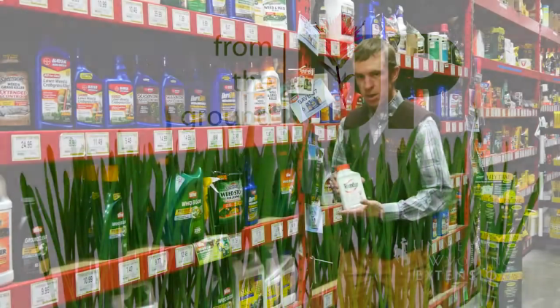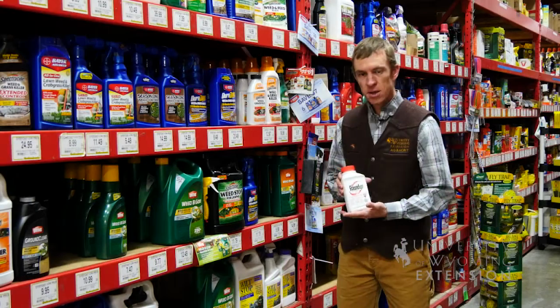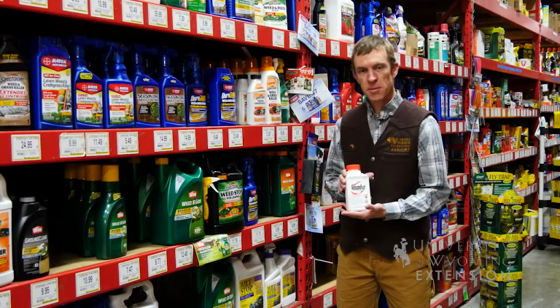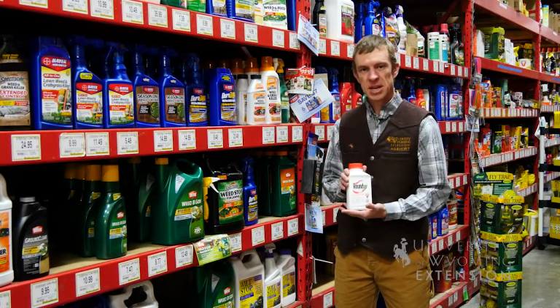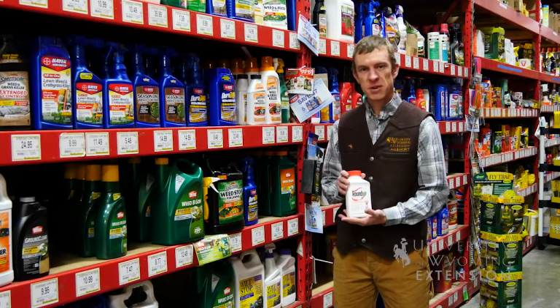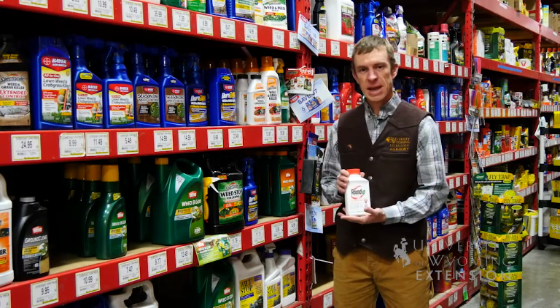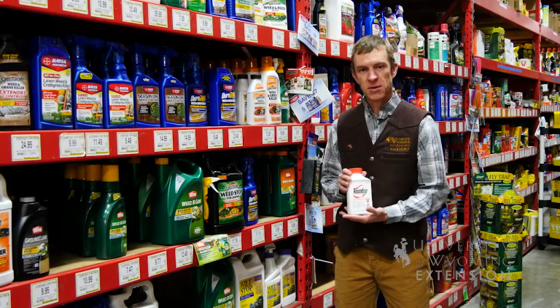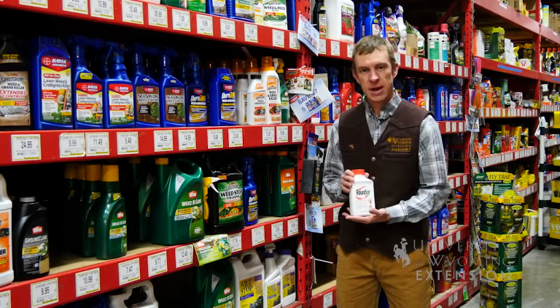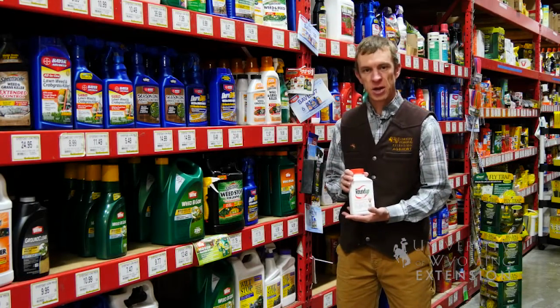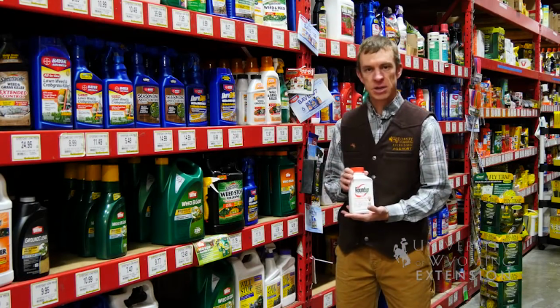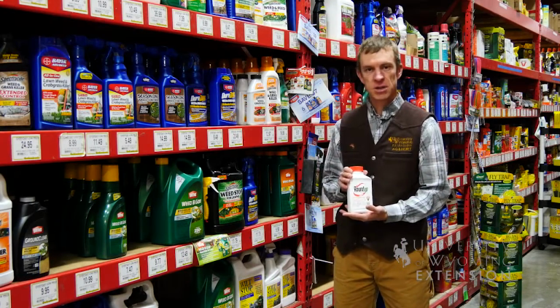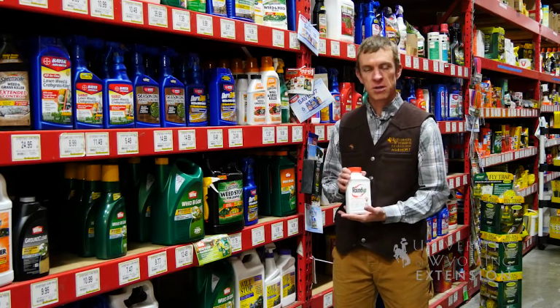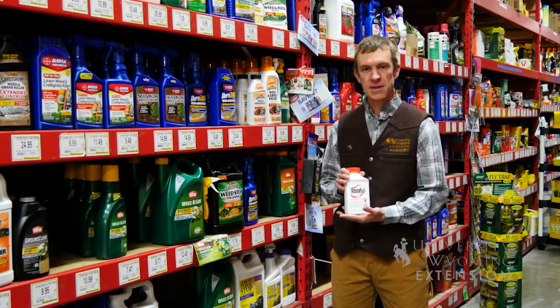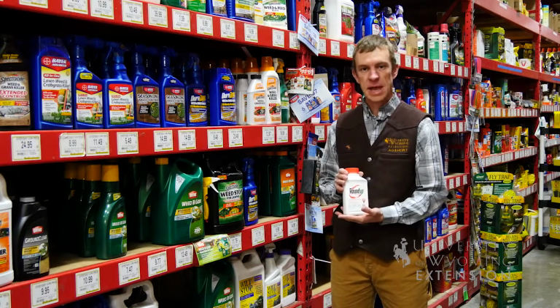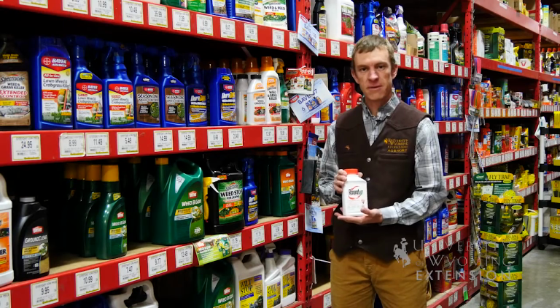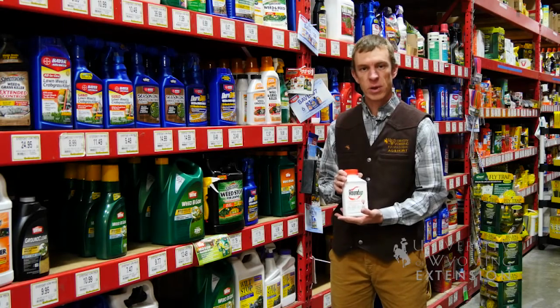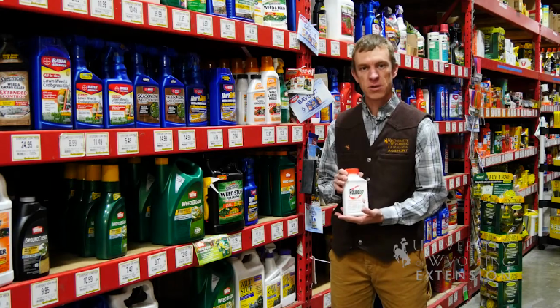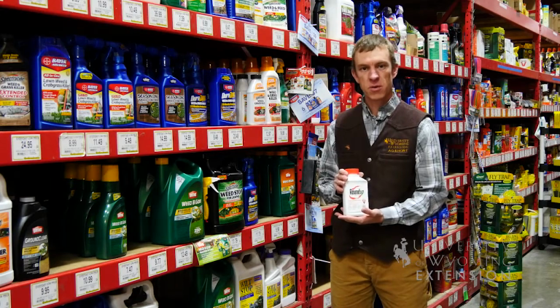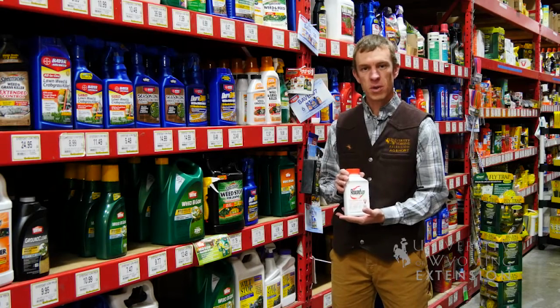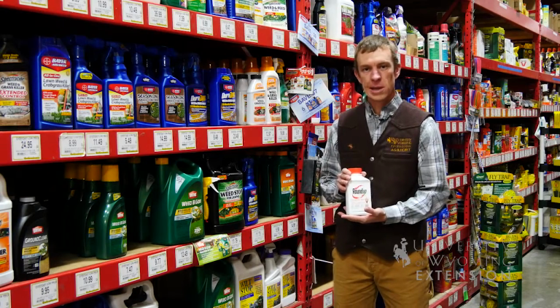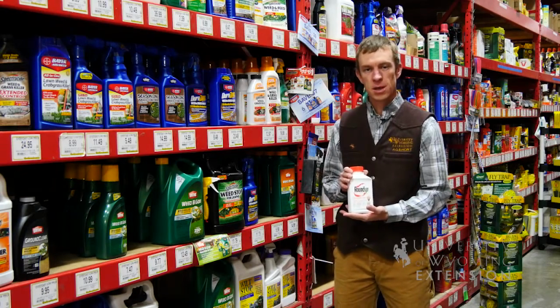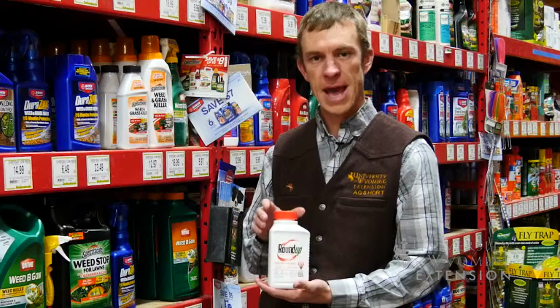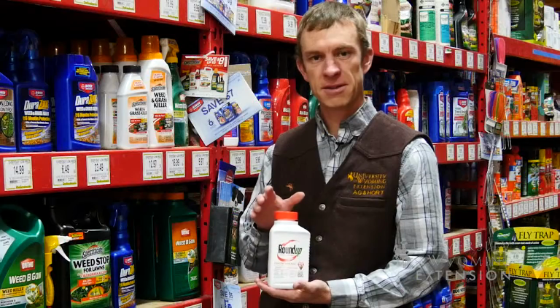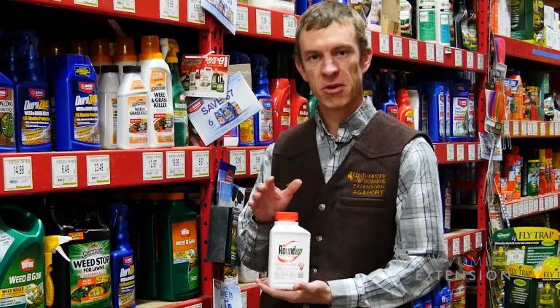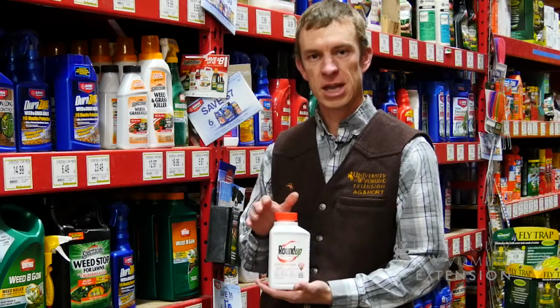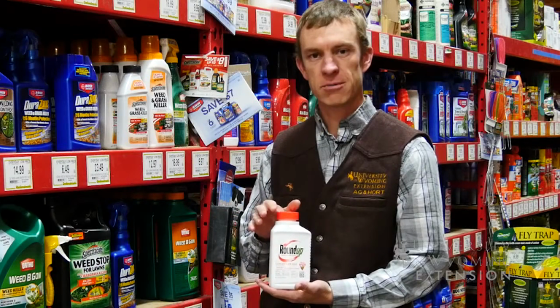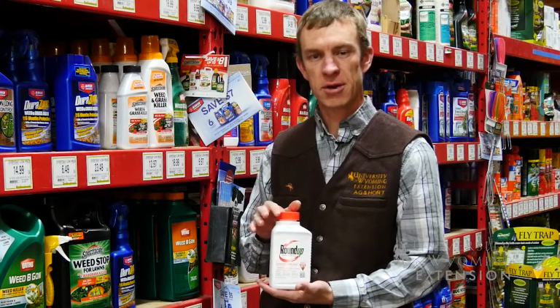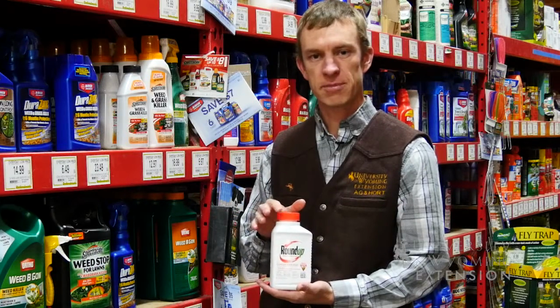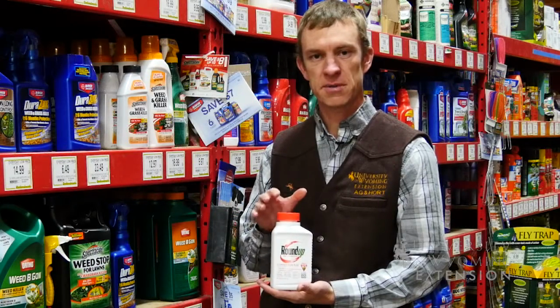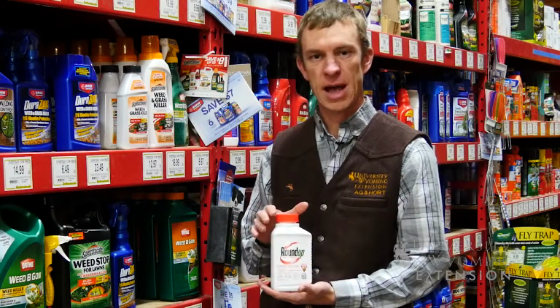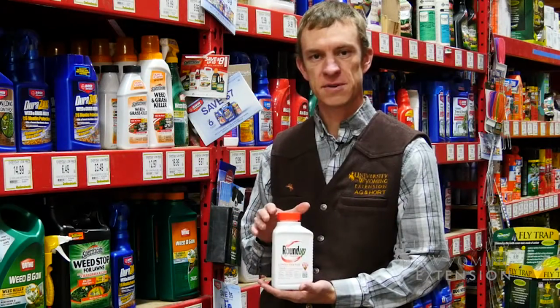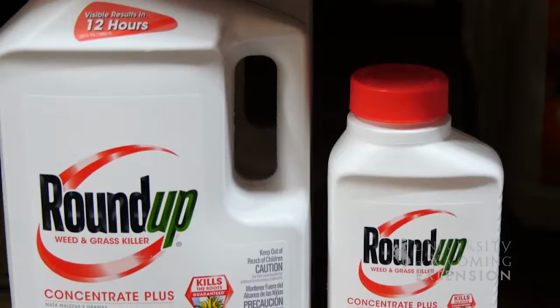Many of you may use Roundup in your landscape for weed control. The active ingredient in Roundup is glyphosate.